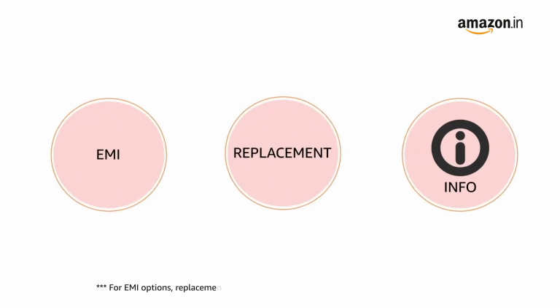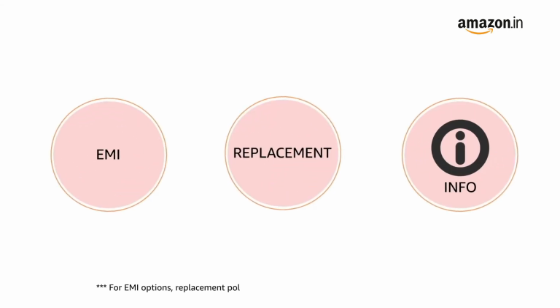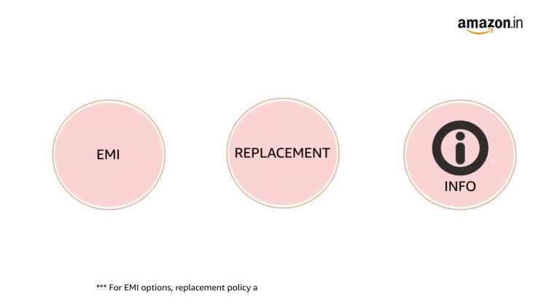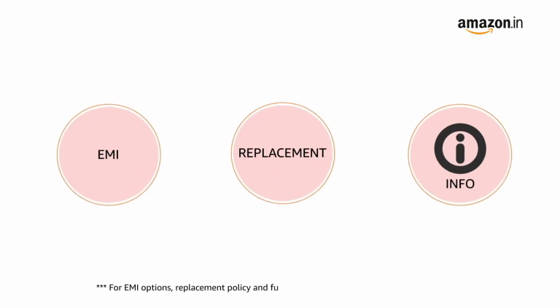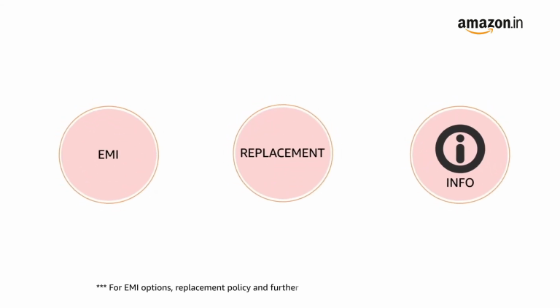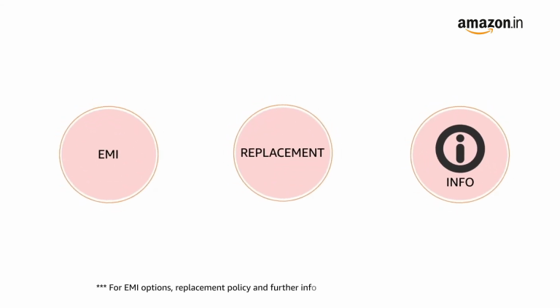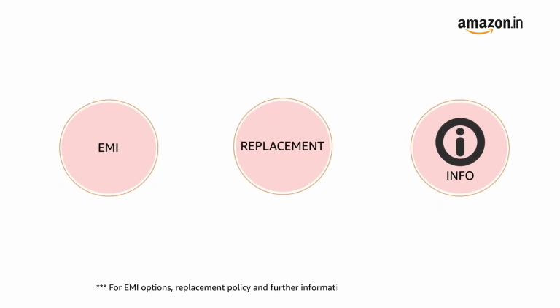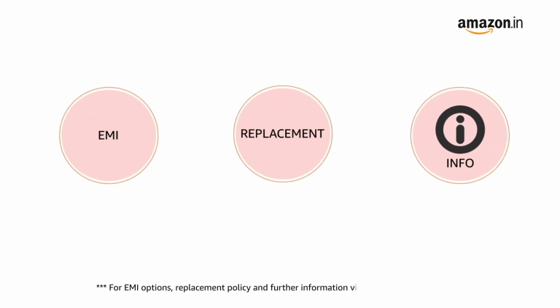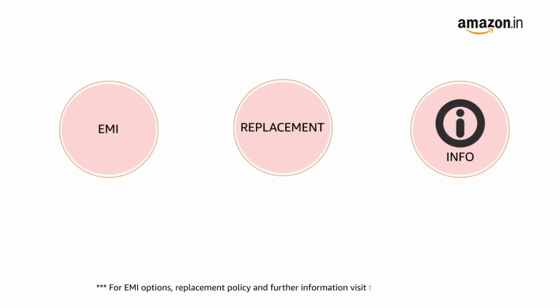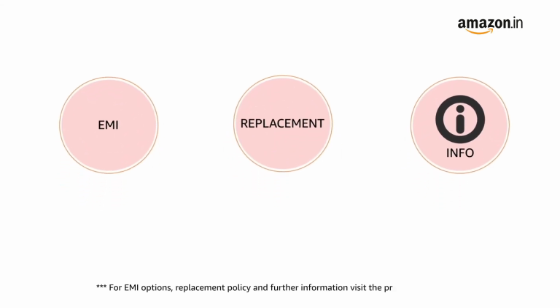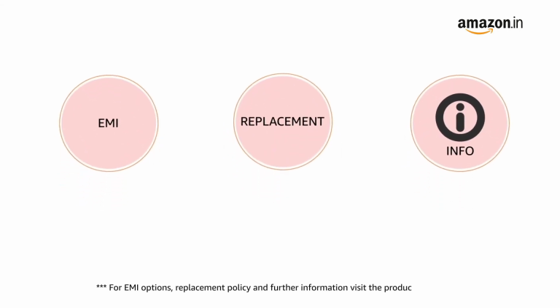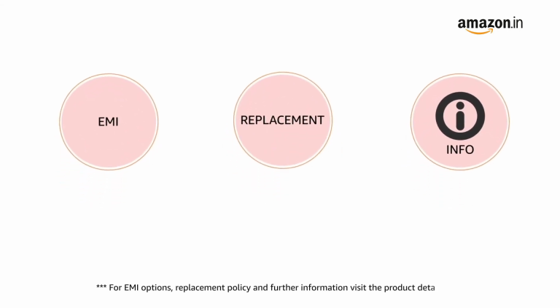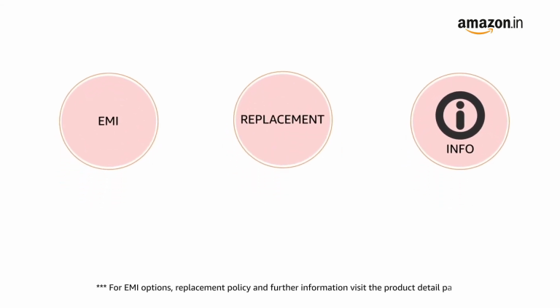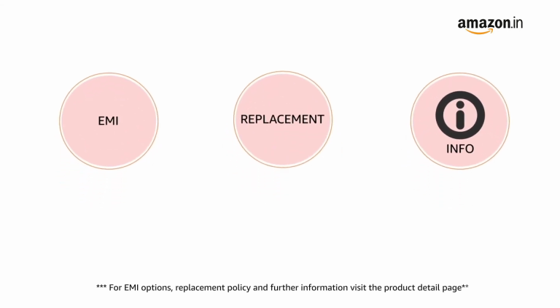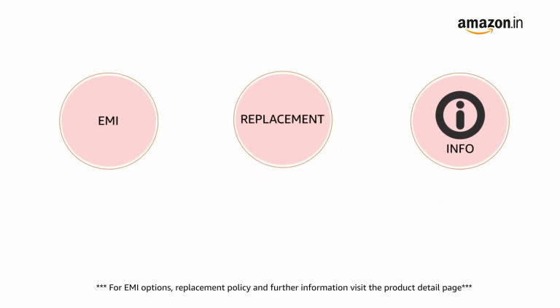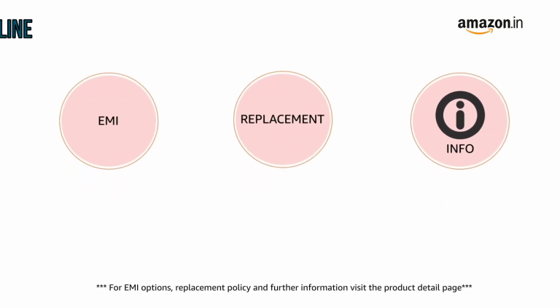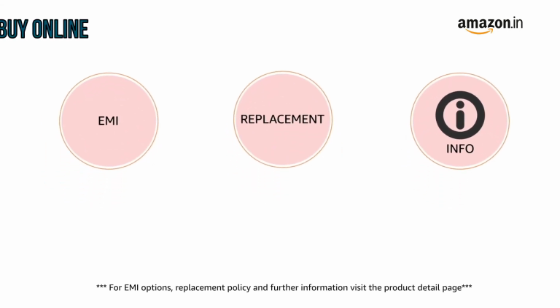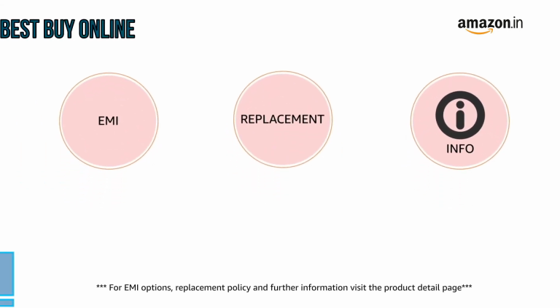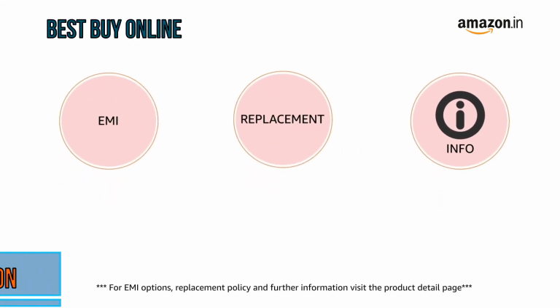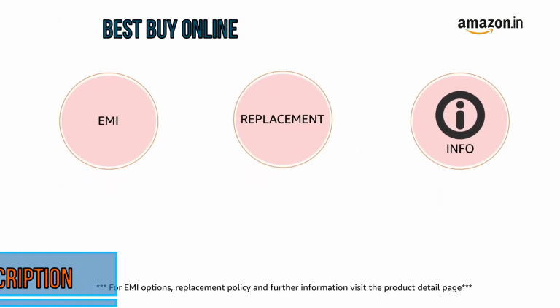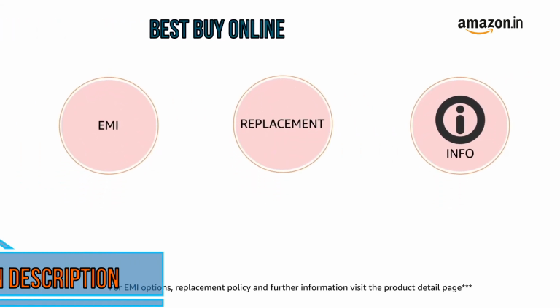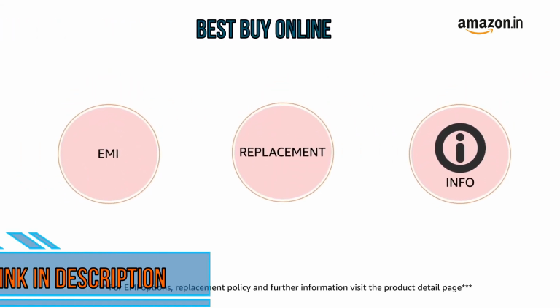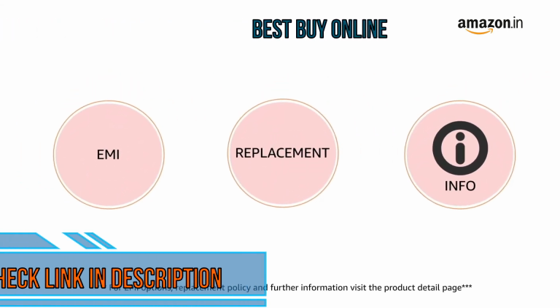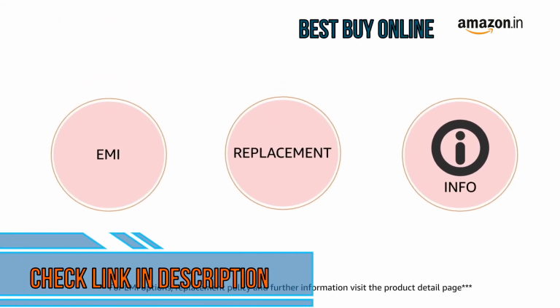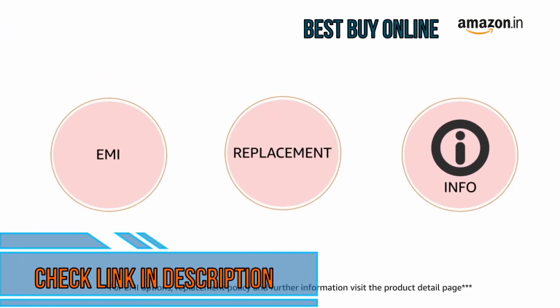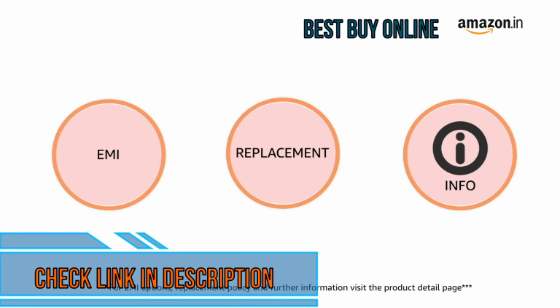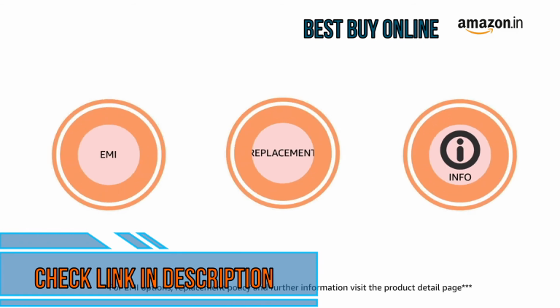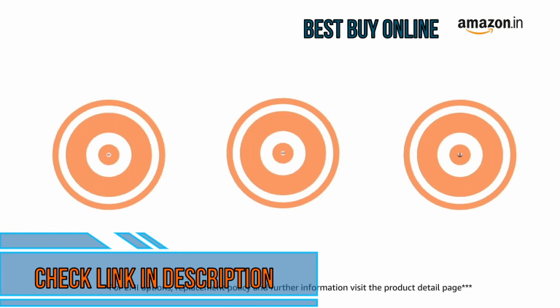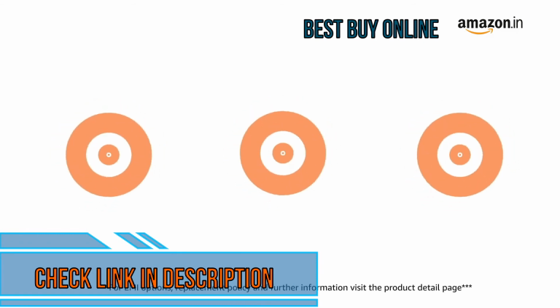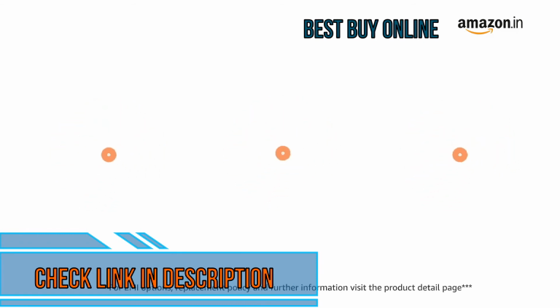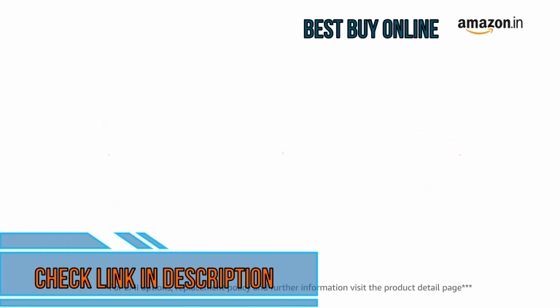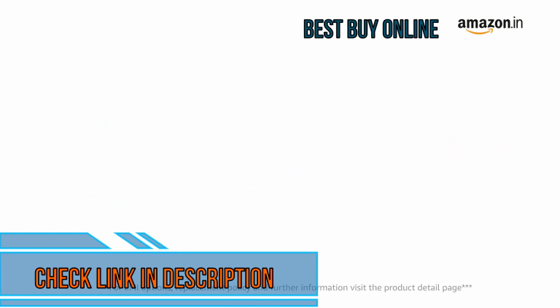Pay online using debit or credit card and net banking for EMI options. For replacement policy and further information, visit the product detail page.